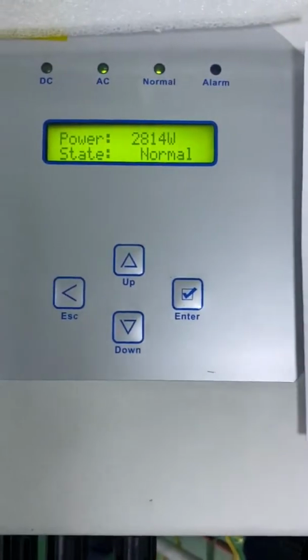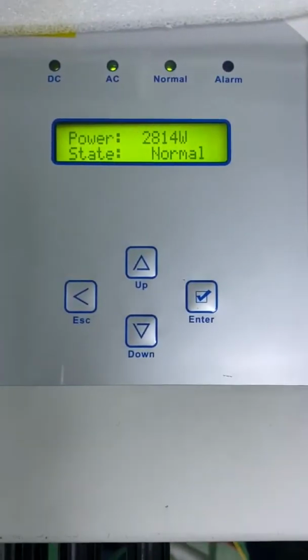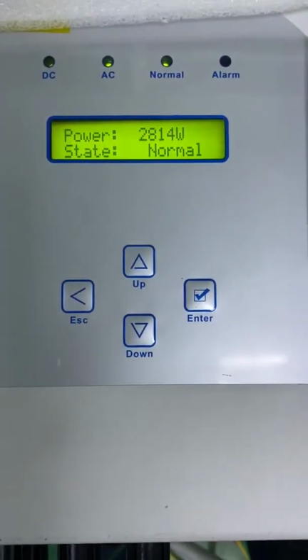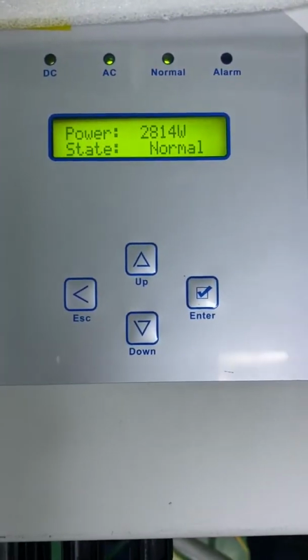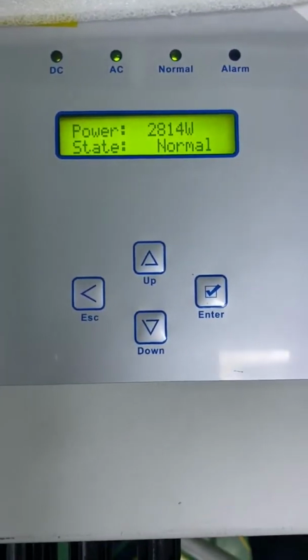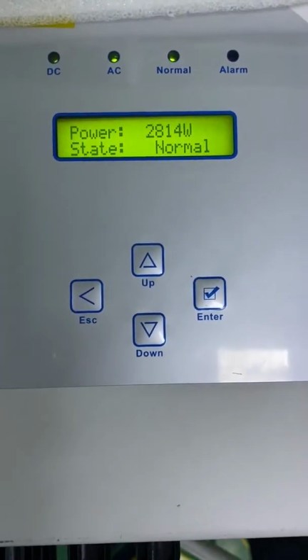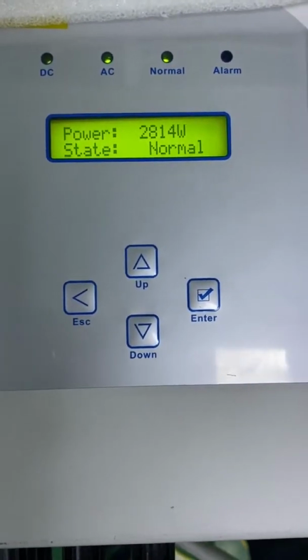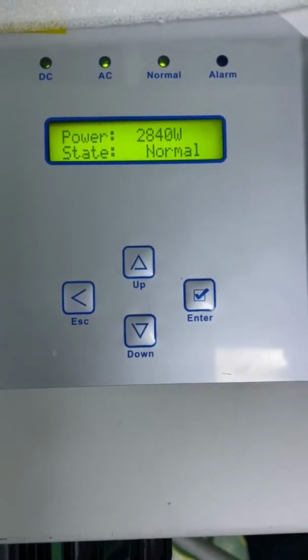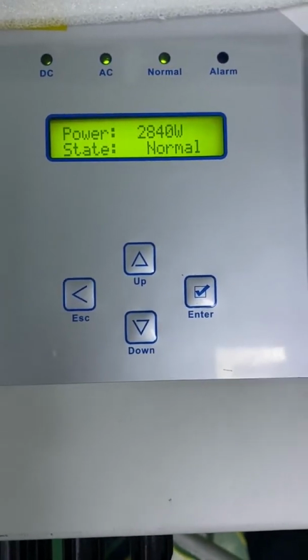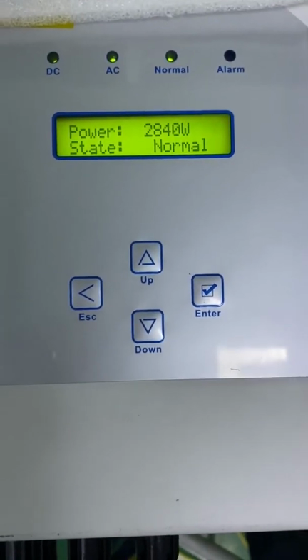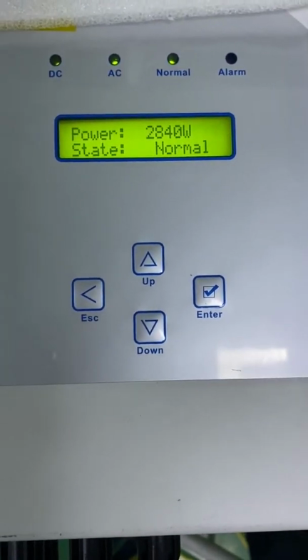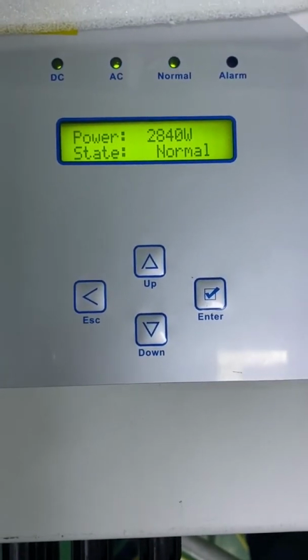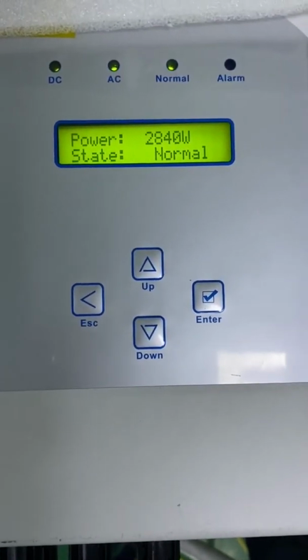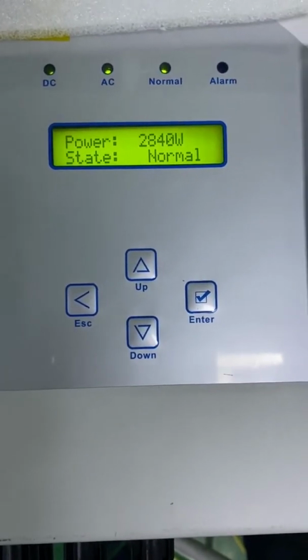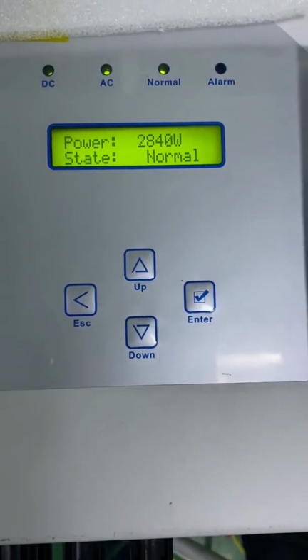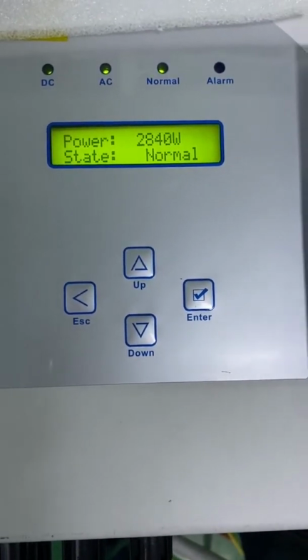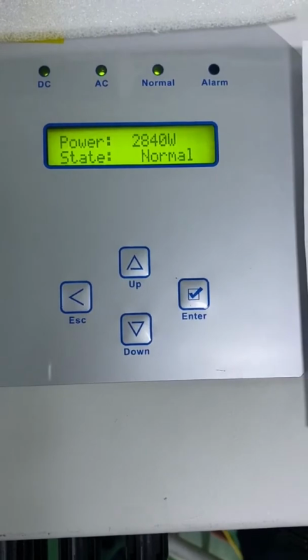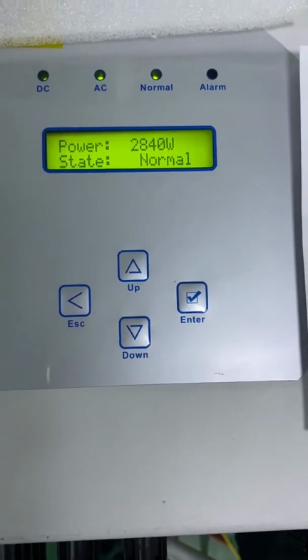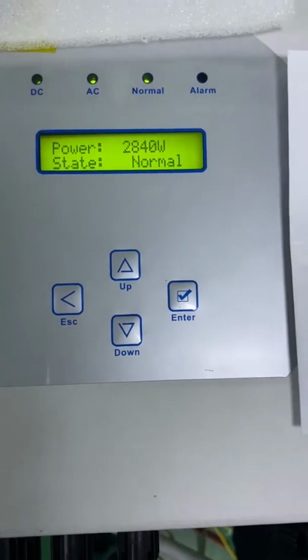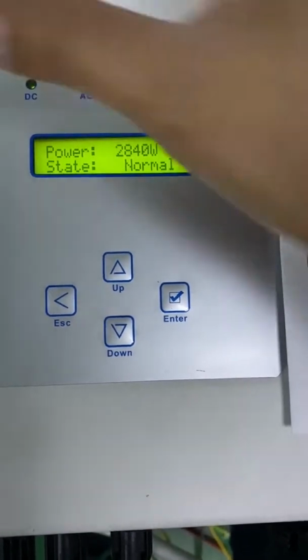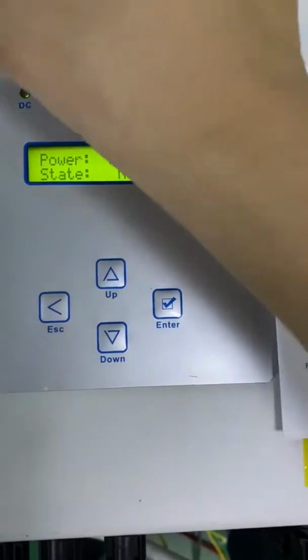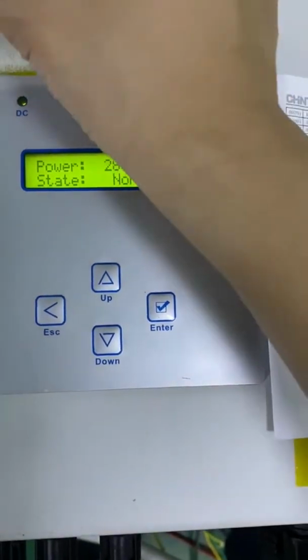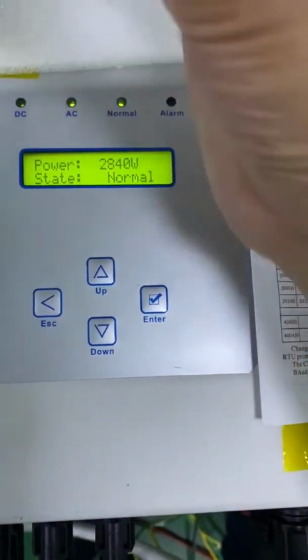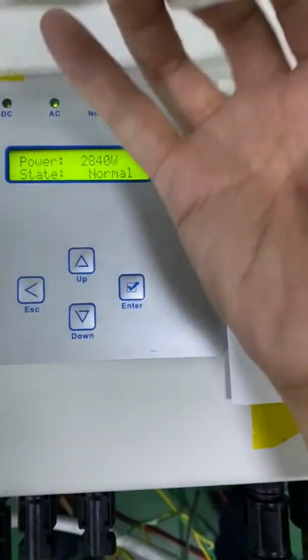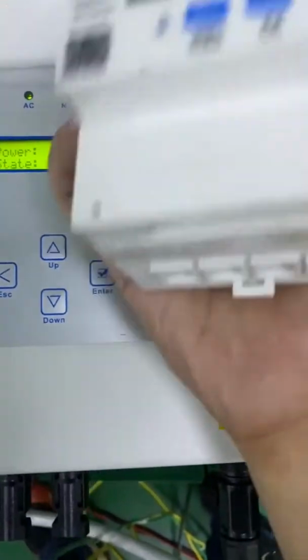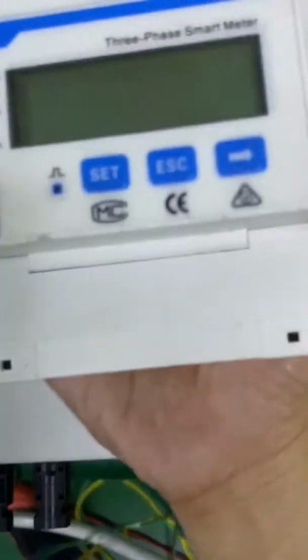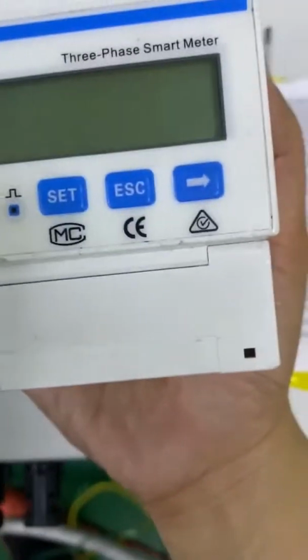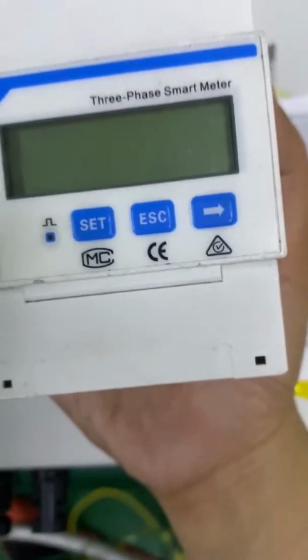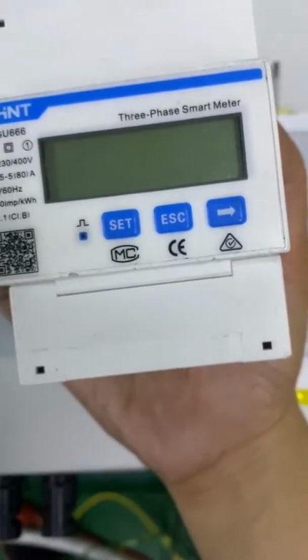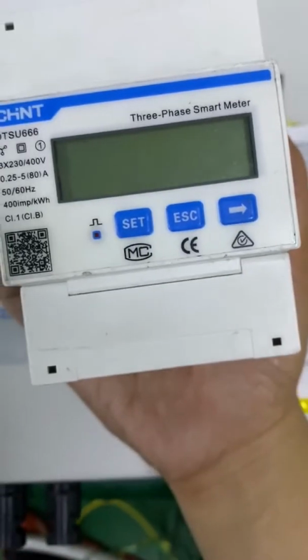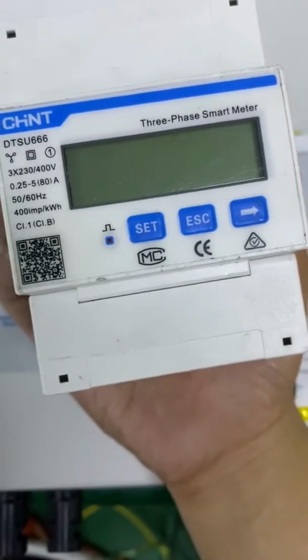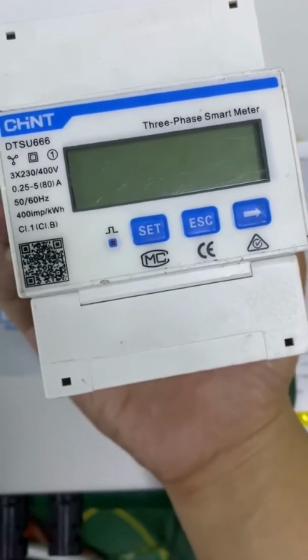Hello, this is Kyle. Today I am going to show you how to use the energy meter to realize the zero export function.